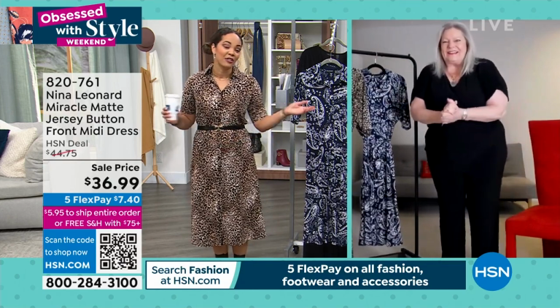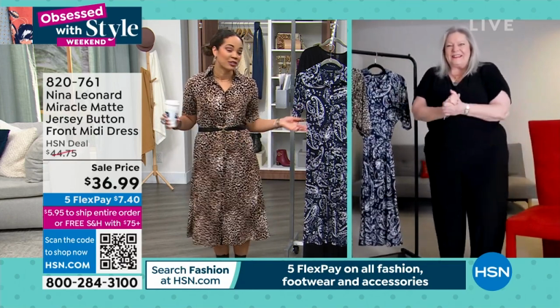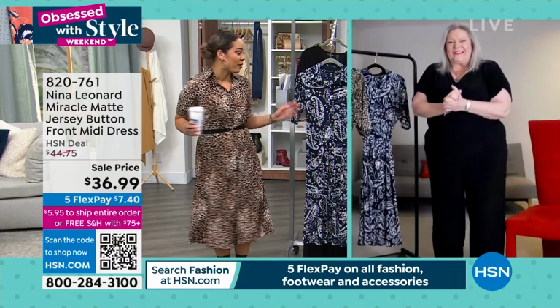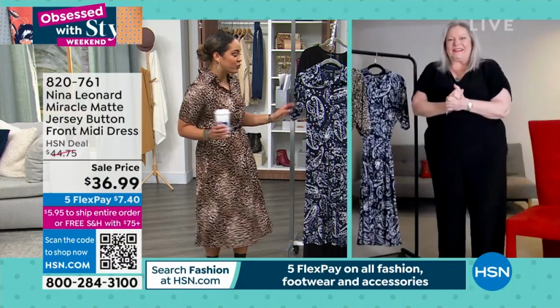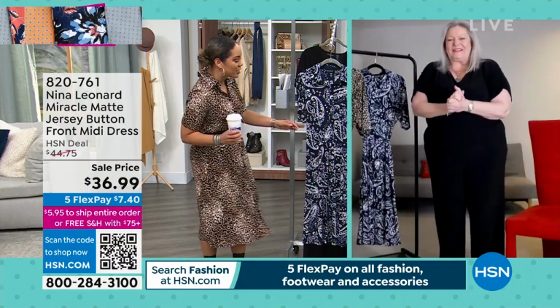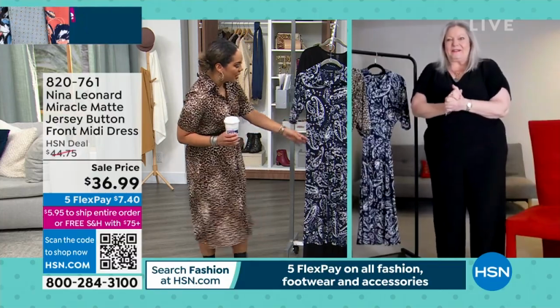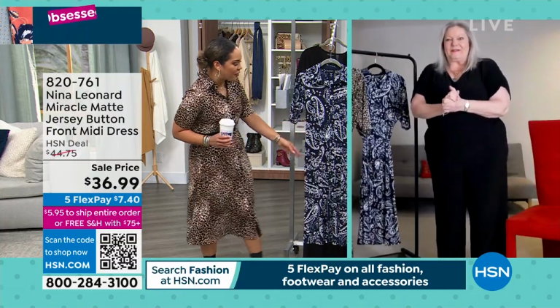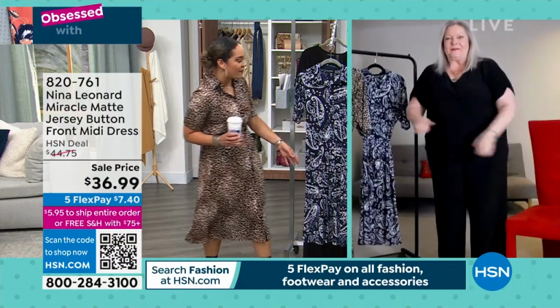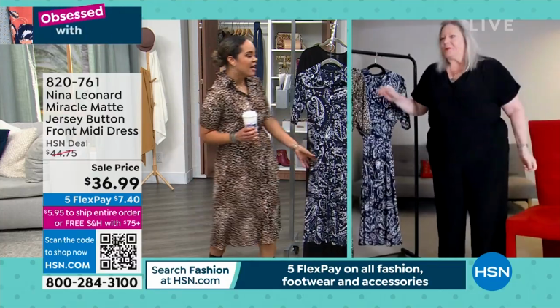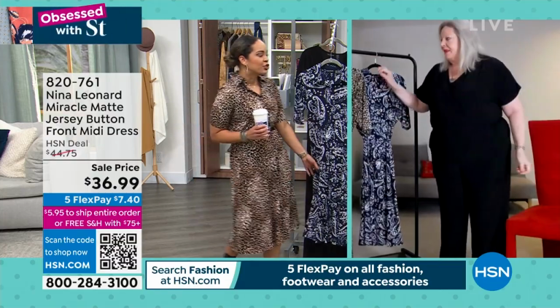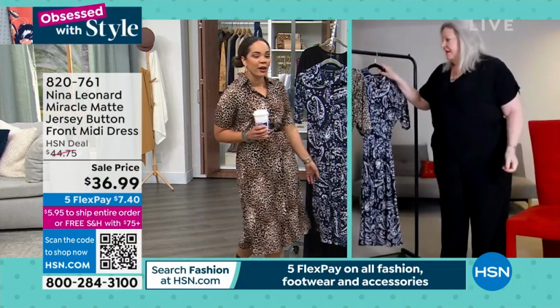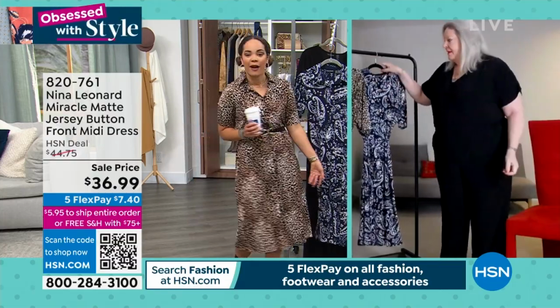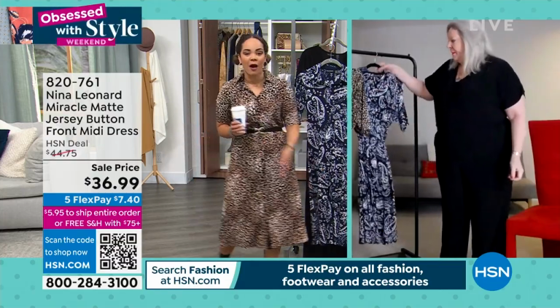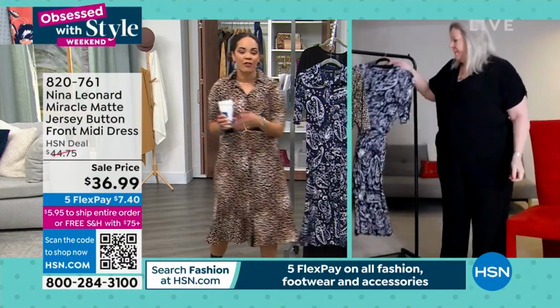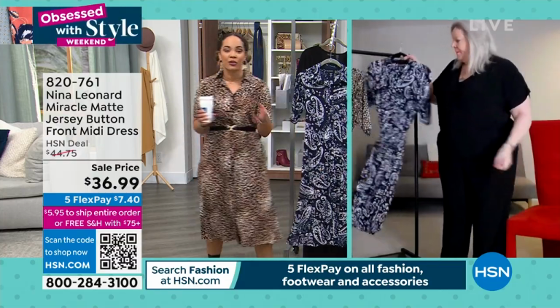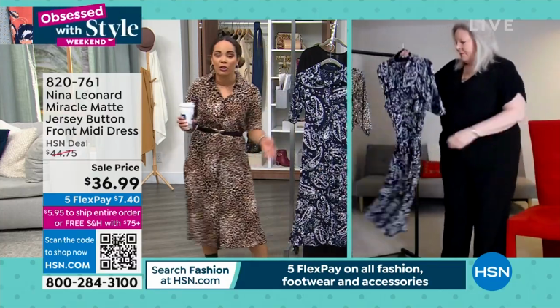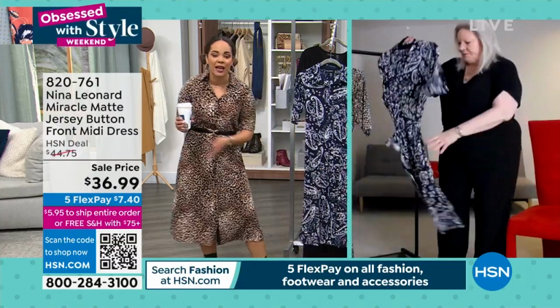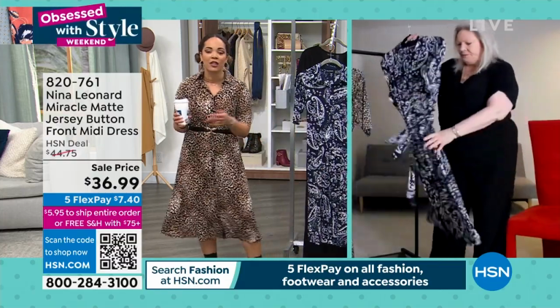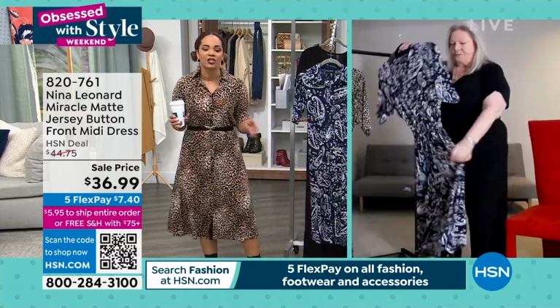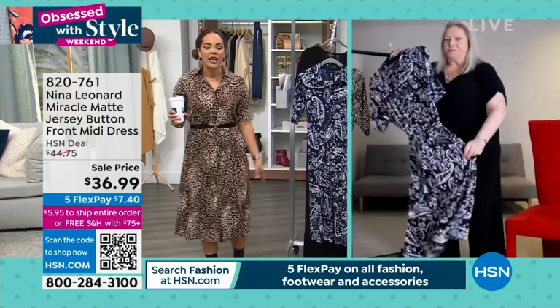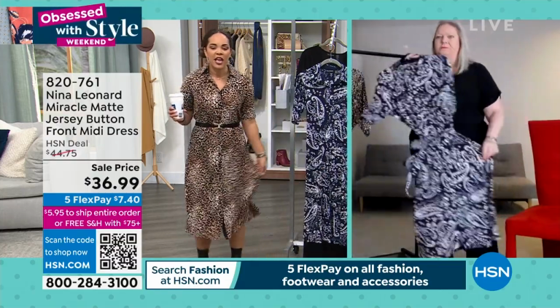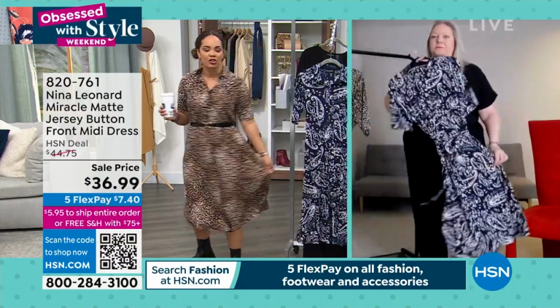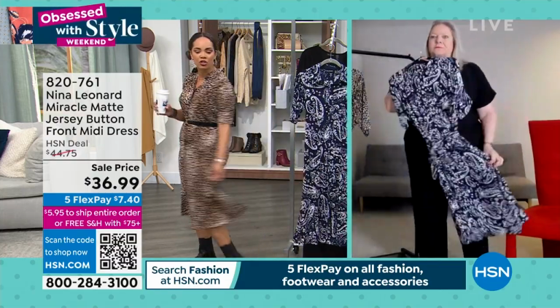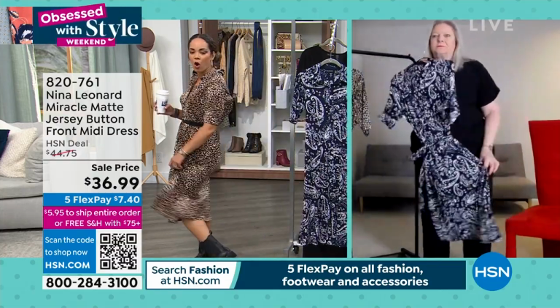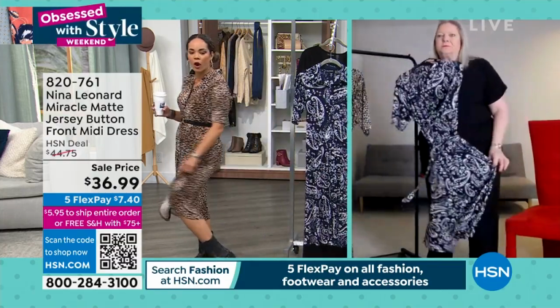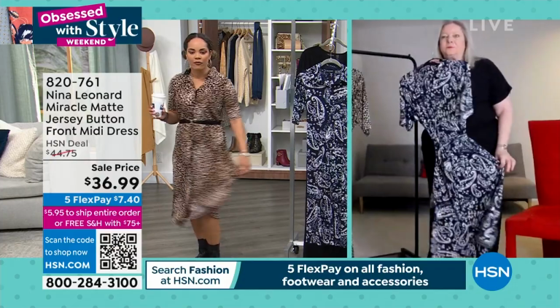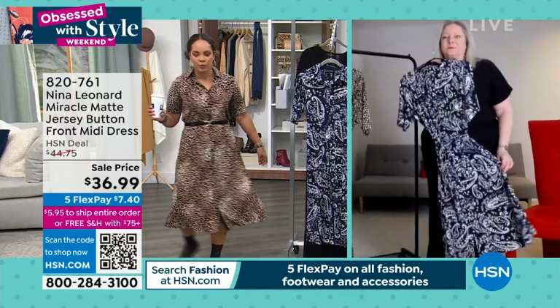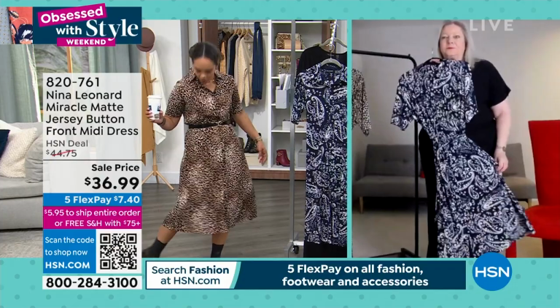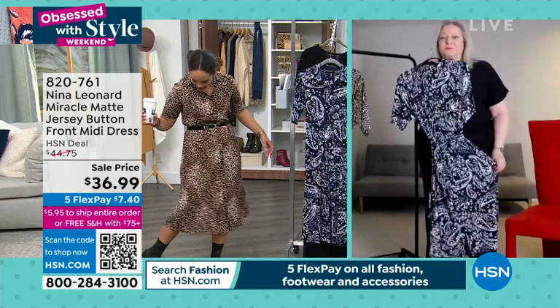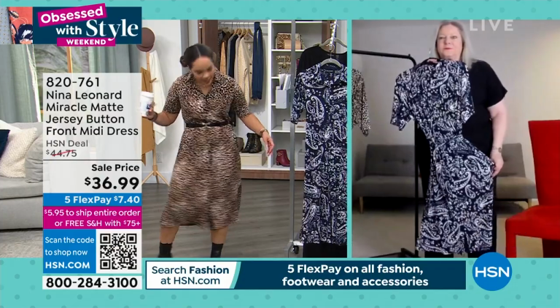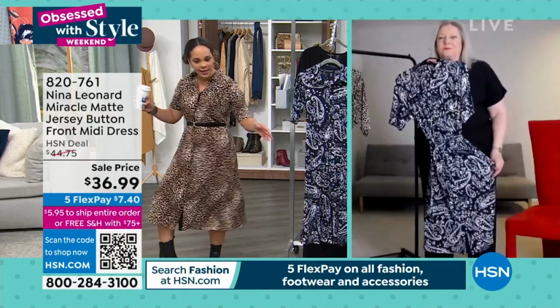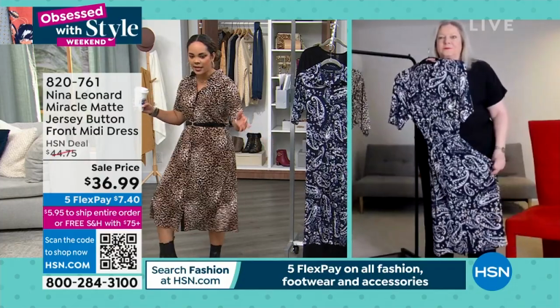You know, this is a perfect dress — speaking of coffee — to run and grab coffee with the girls, have lunch in. It's just so comfortable, easy.